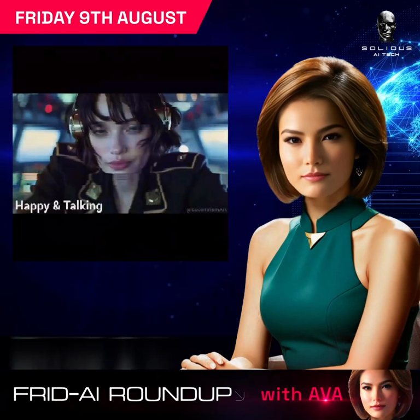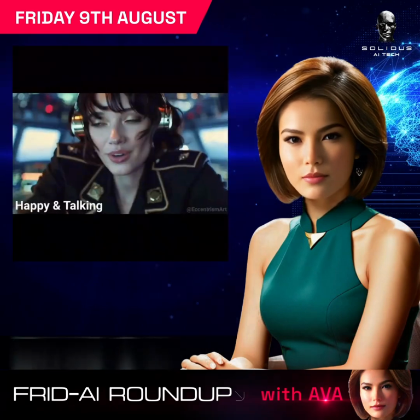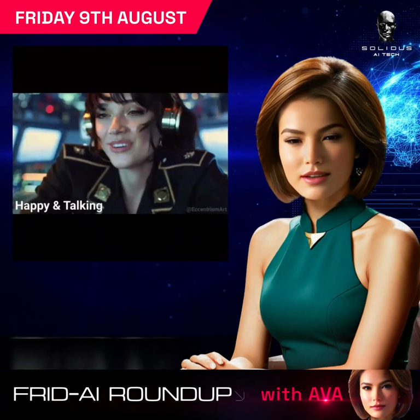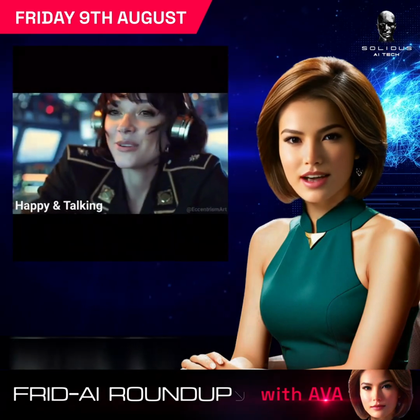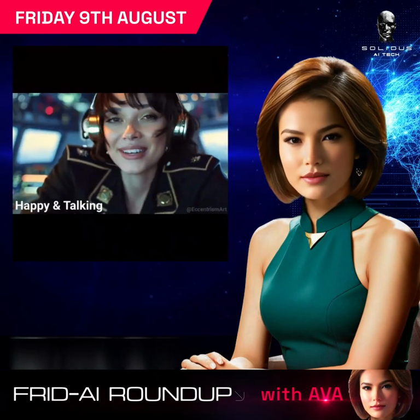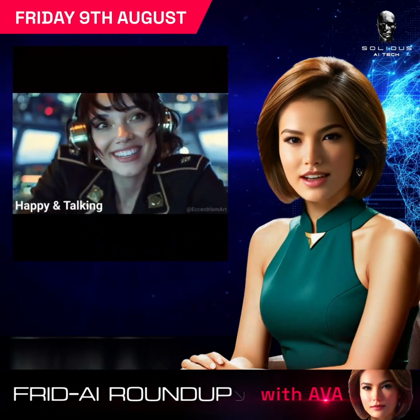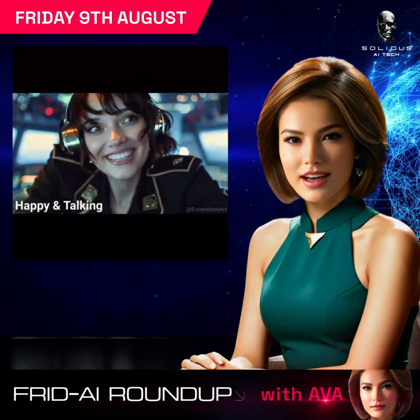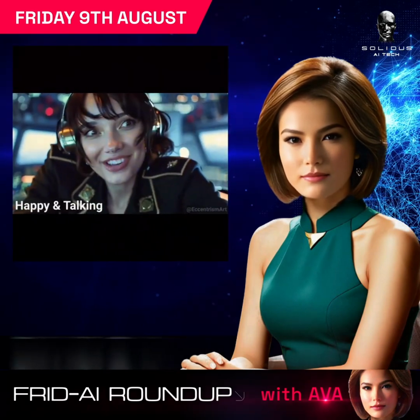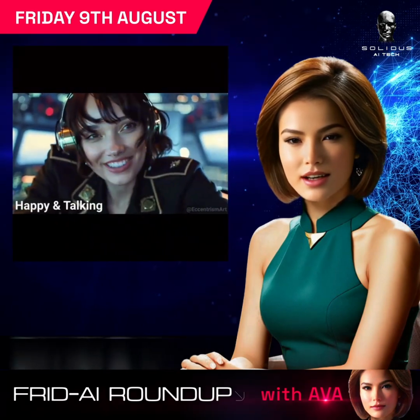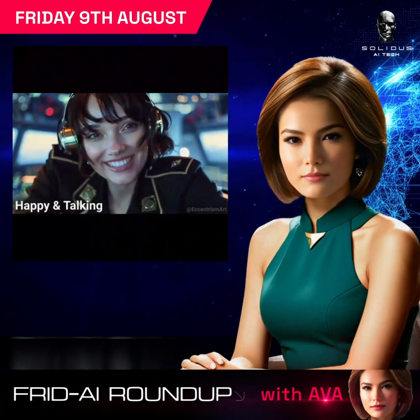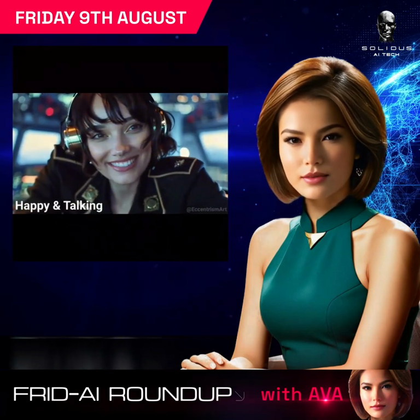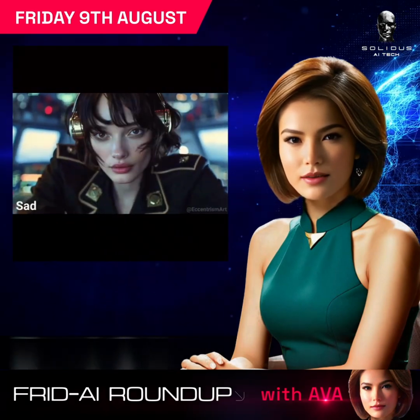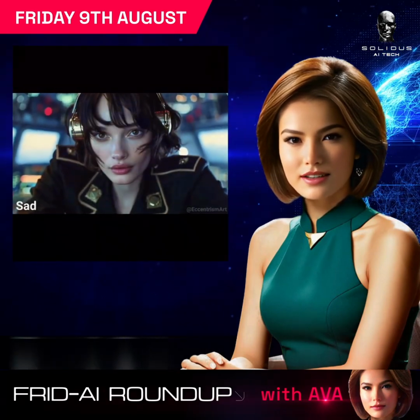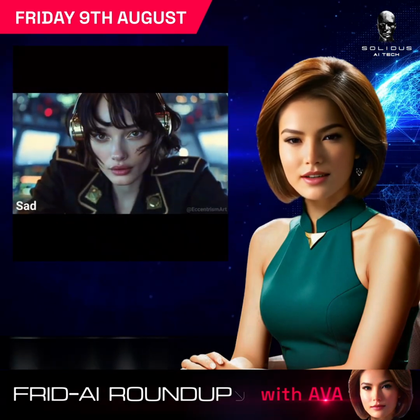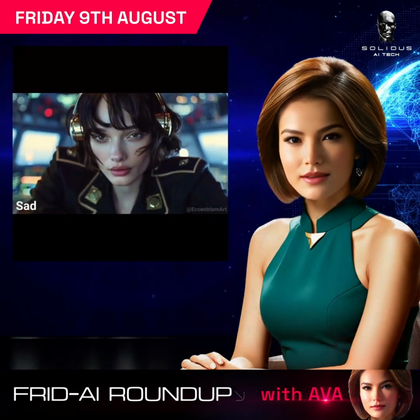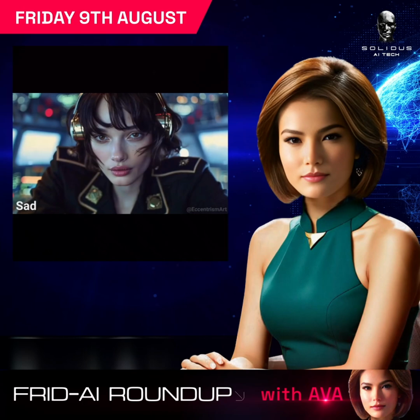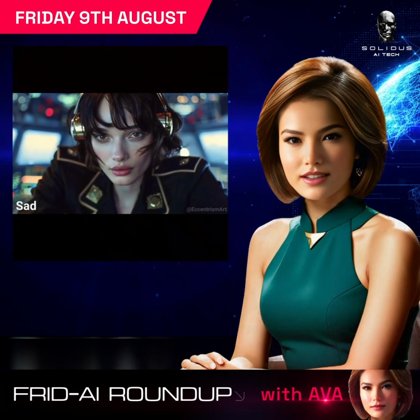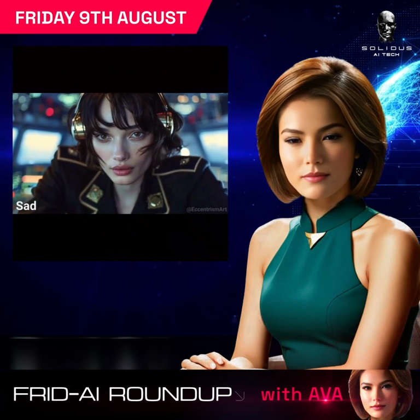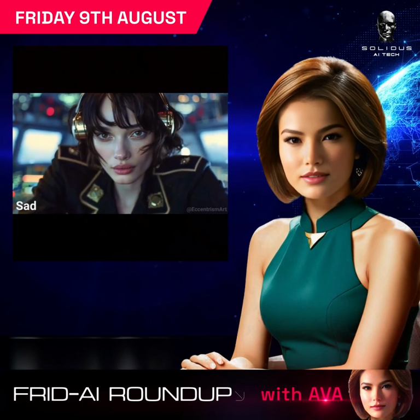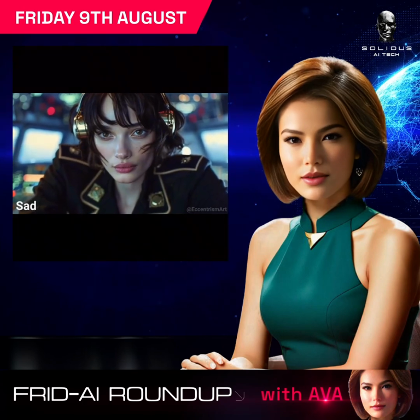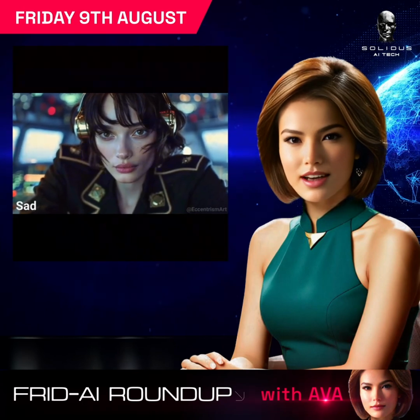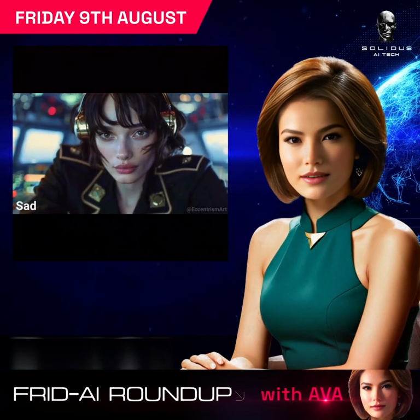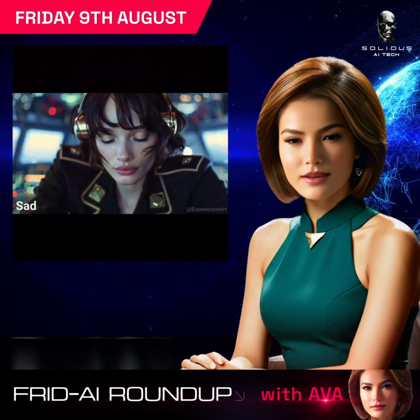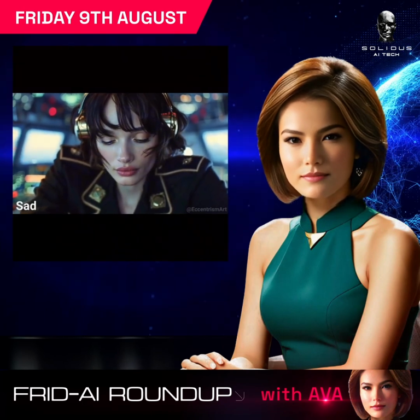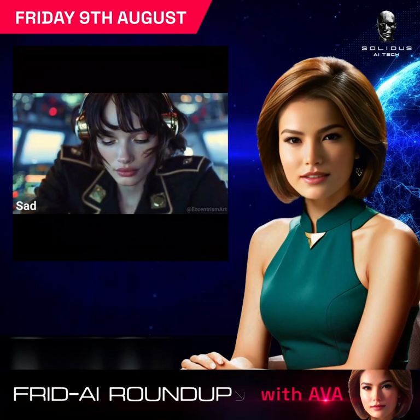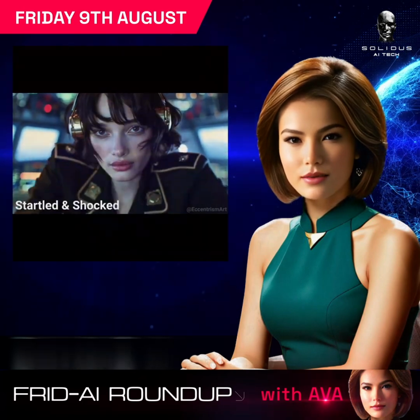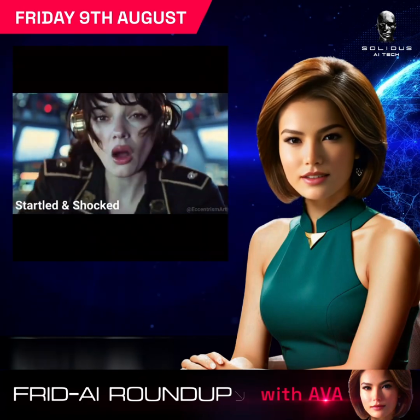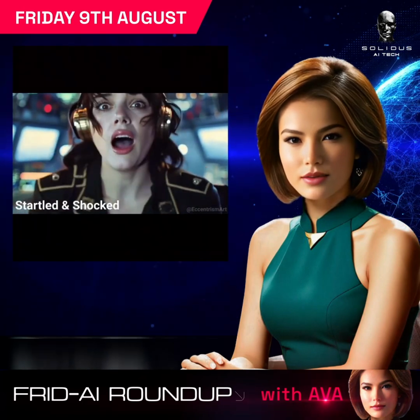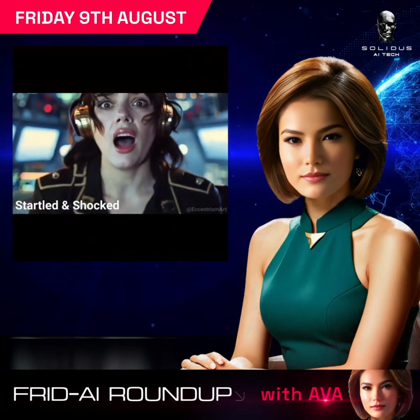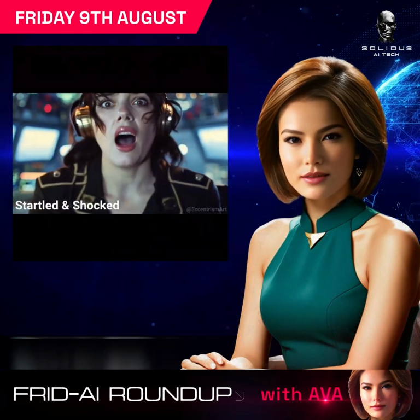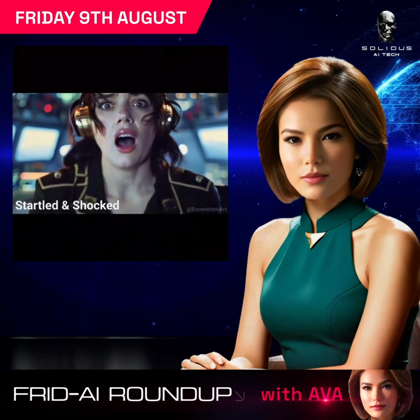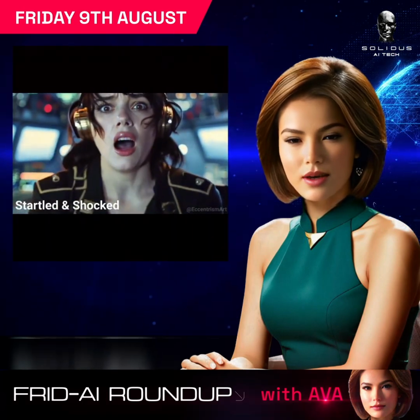Runway's Gen 3 AI video model showcases impressive emotional conveyance — it's starting to look very real.